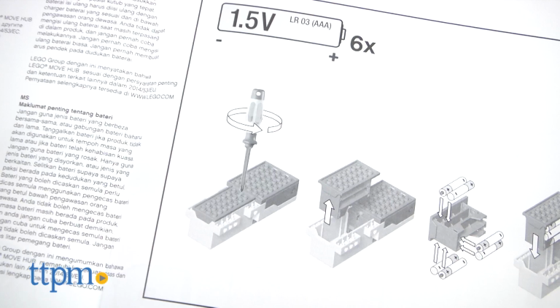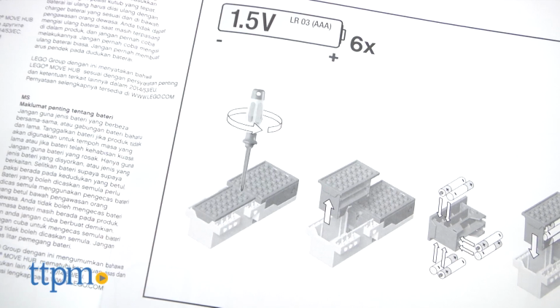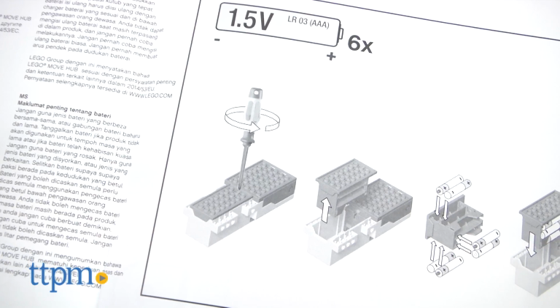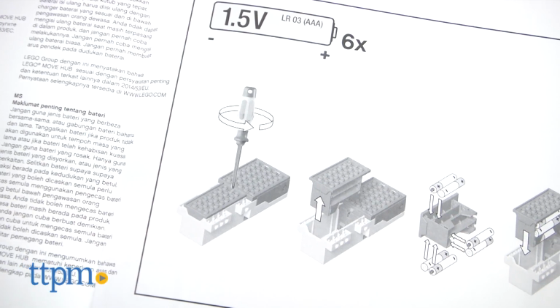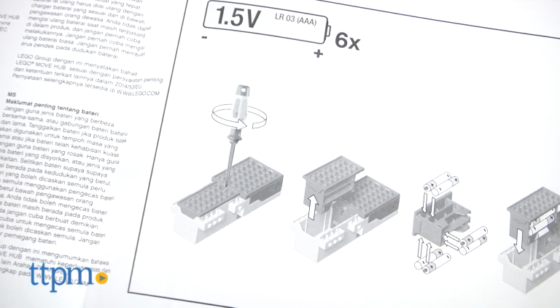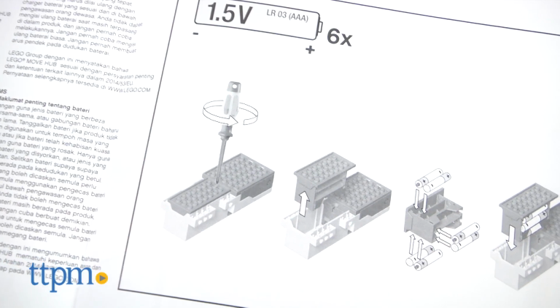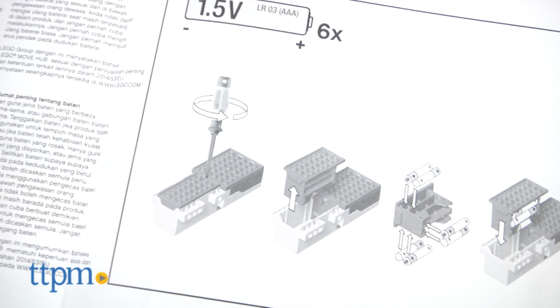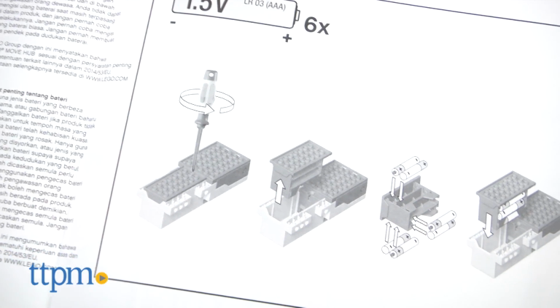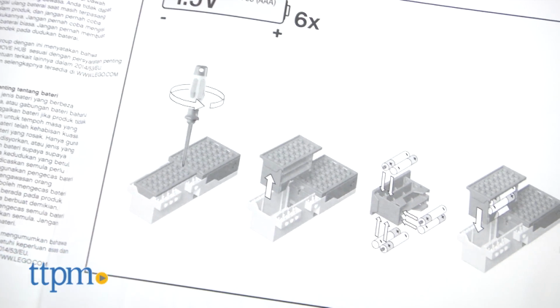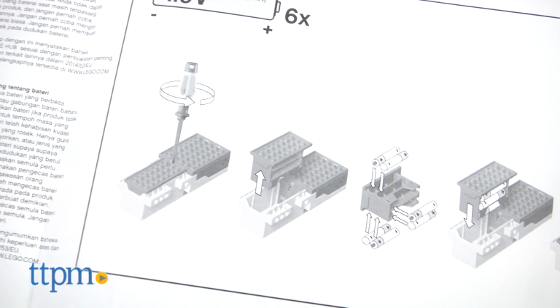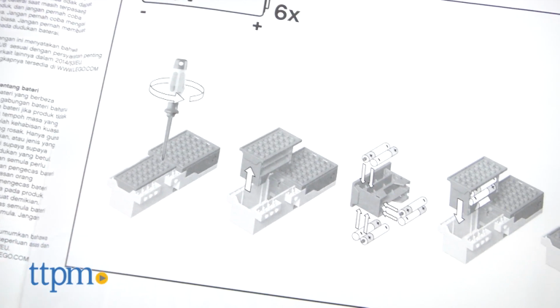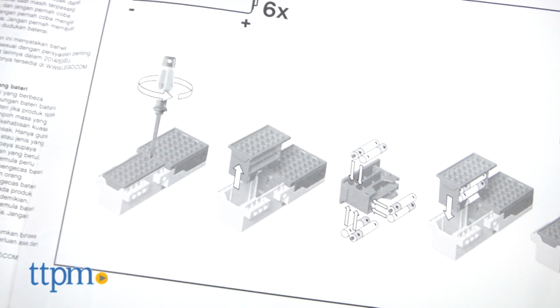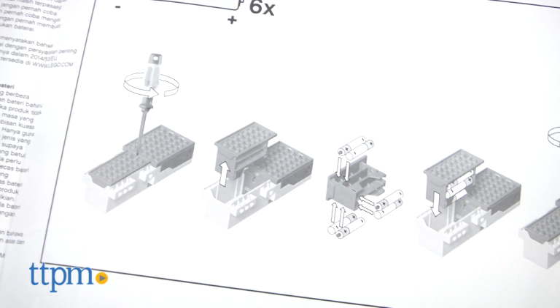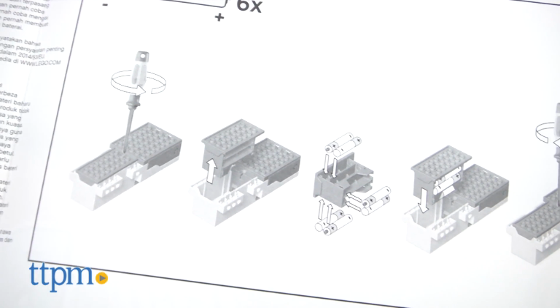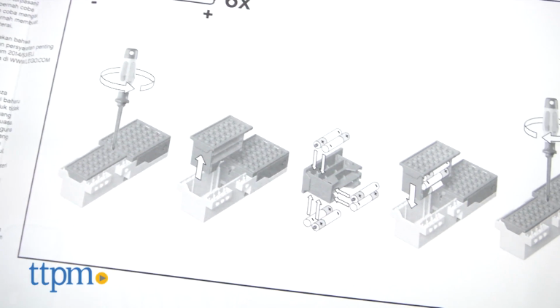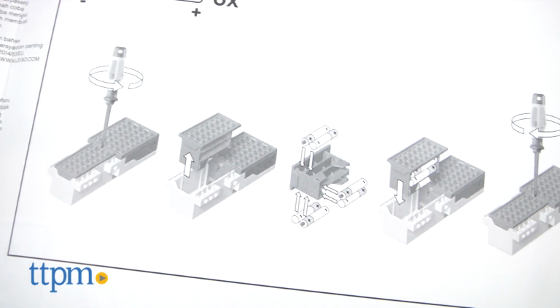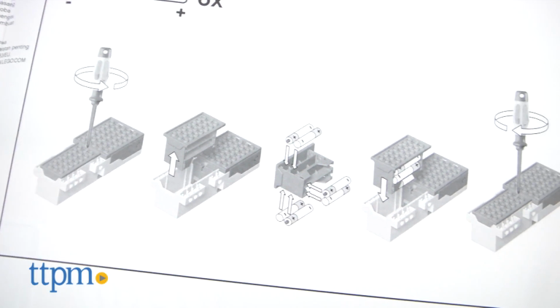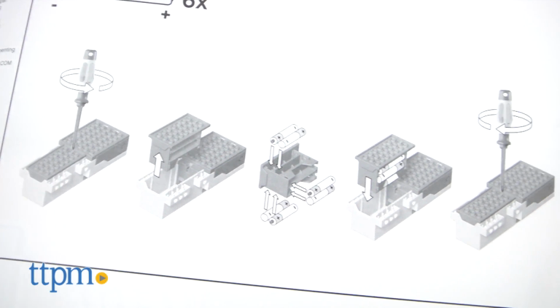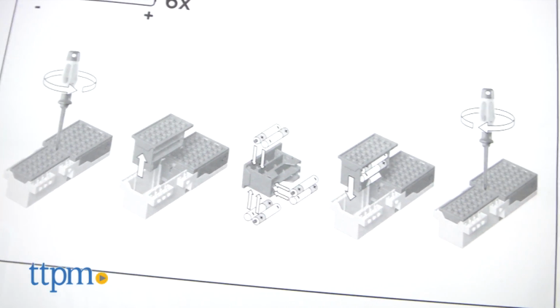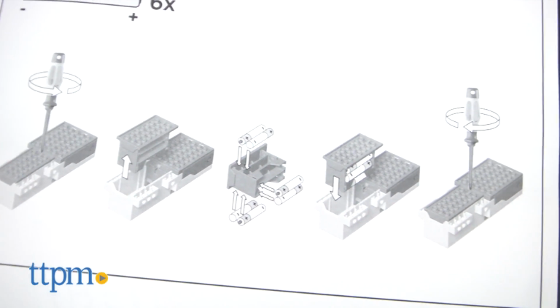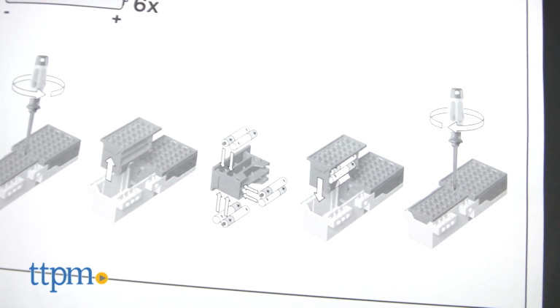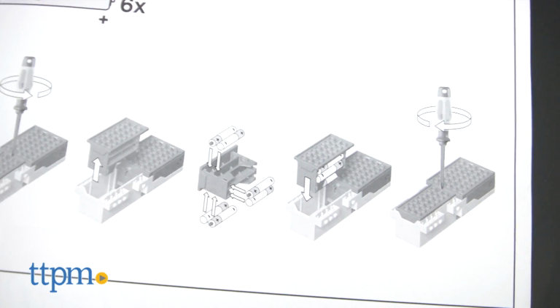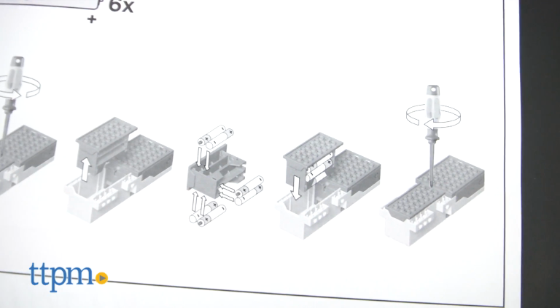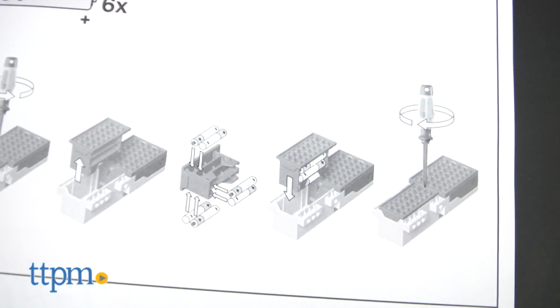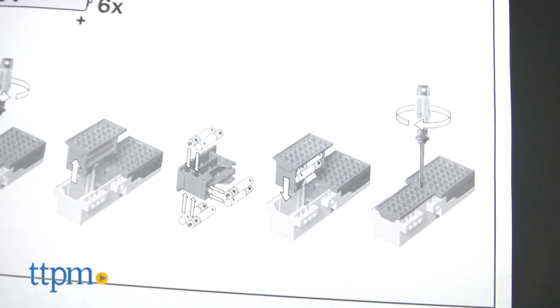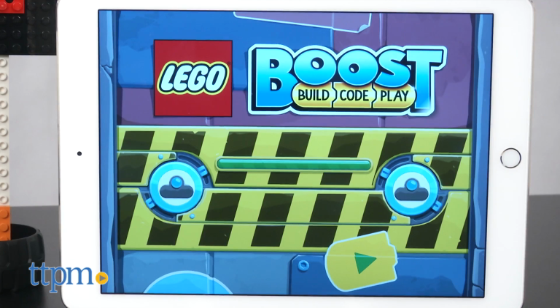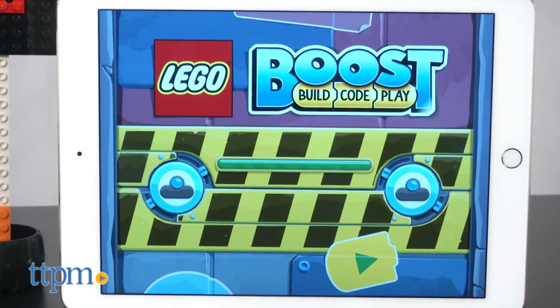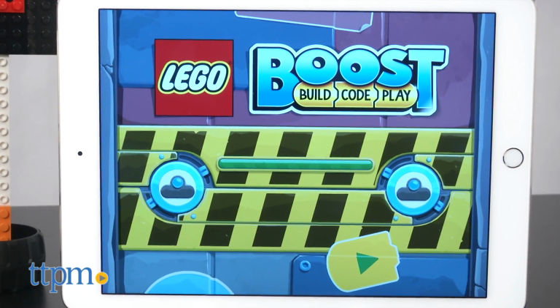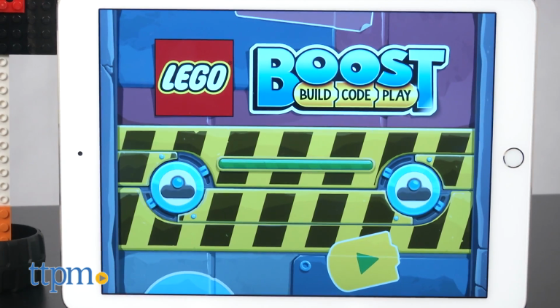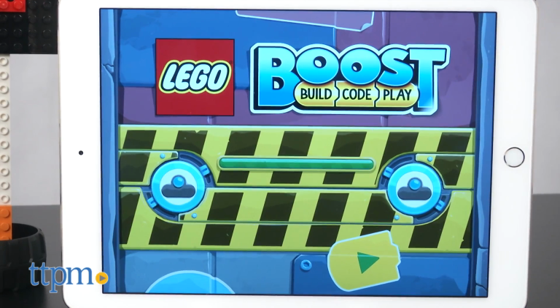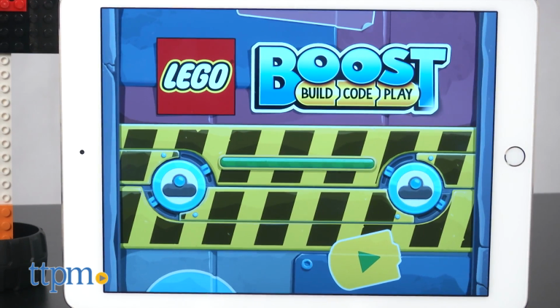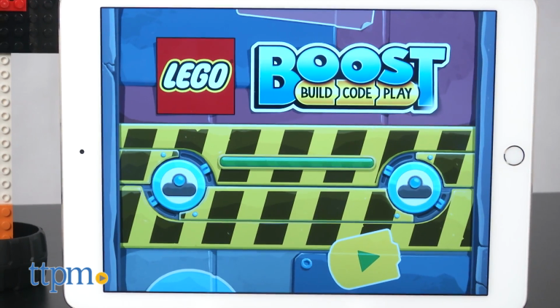The Move Hub requires six AAA batteries, which are not included. The app works with iOS or Android.